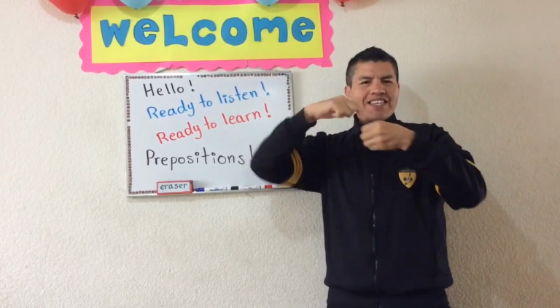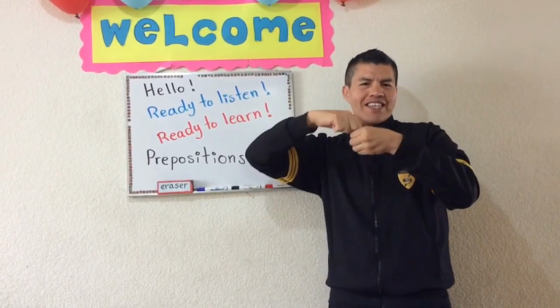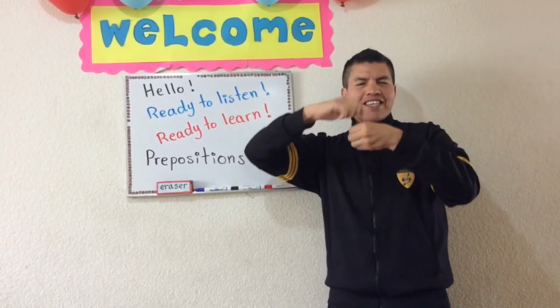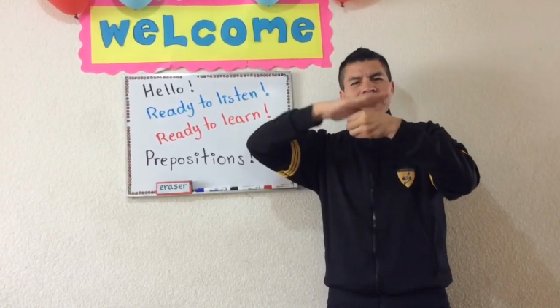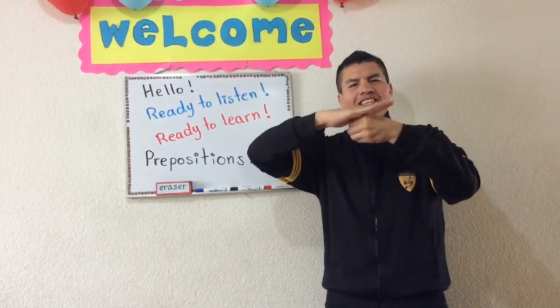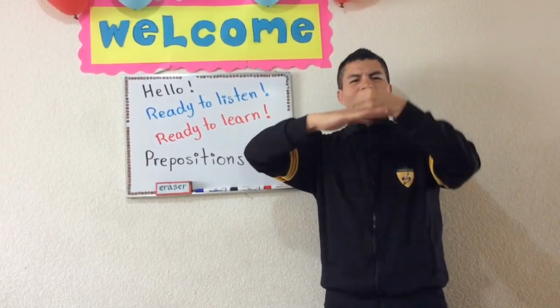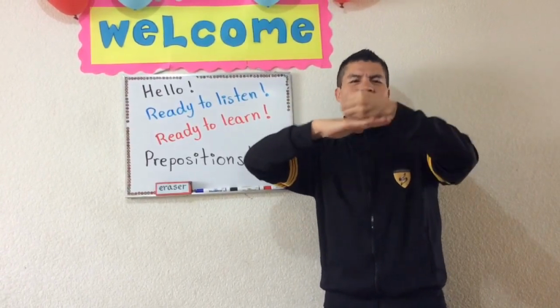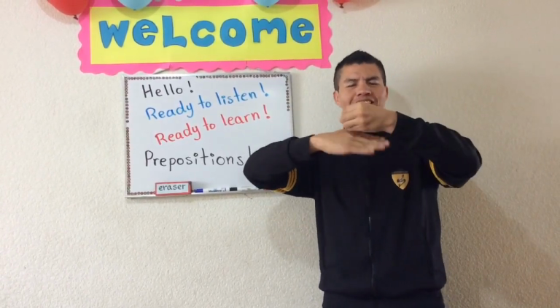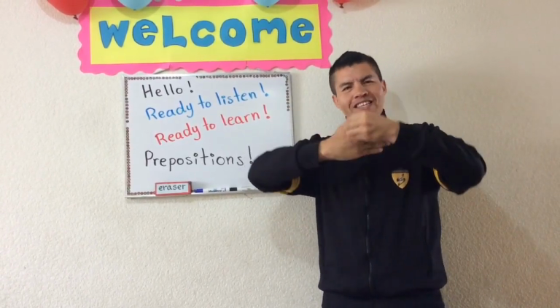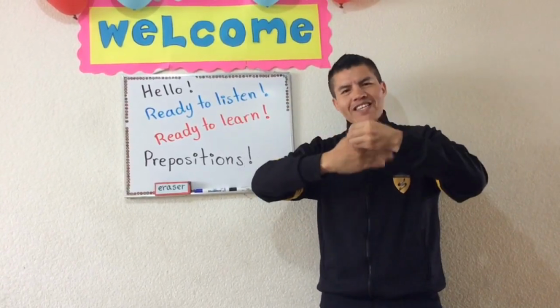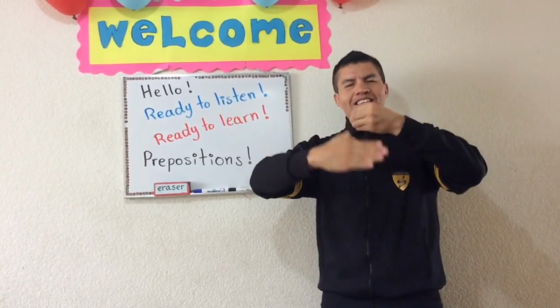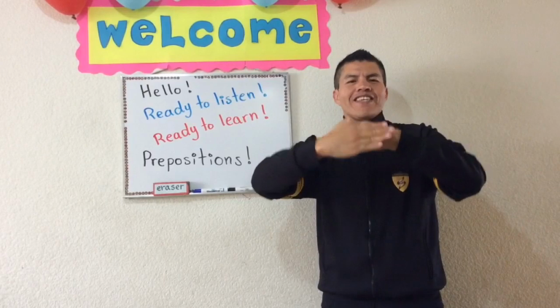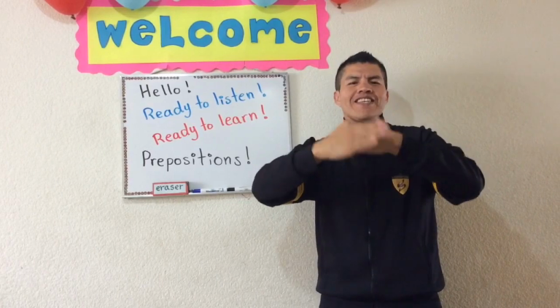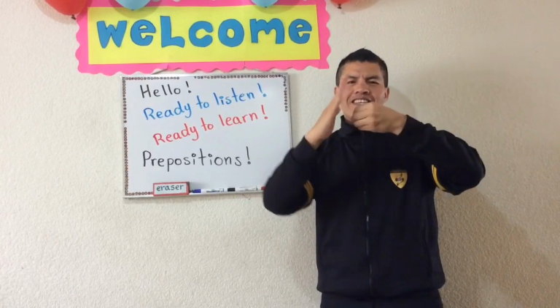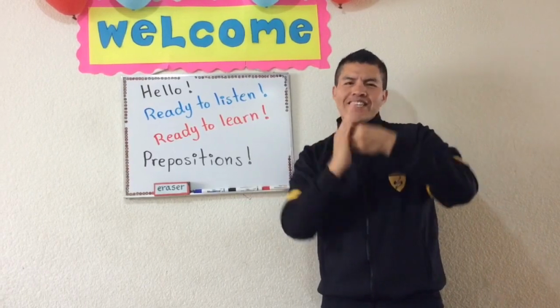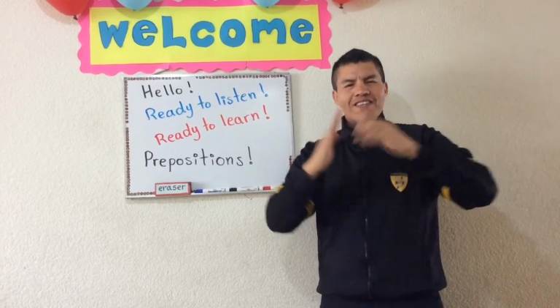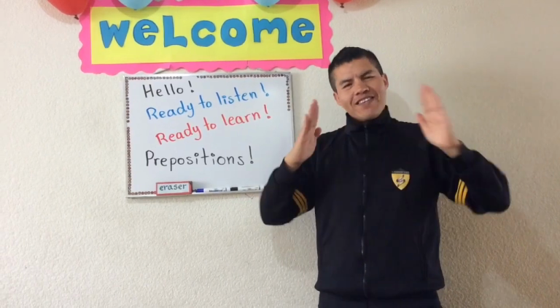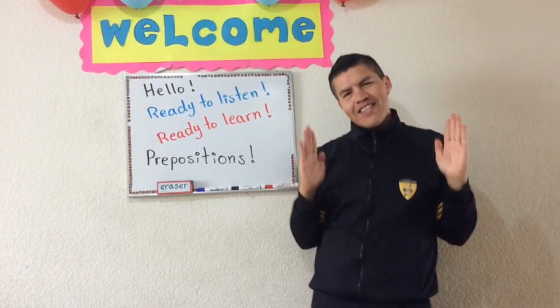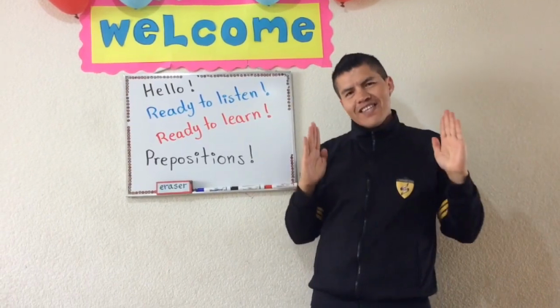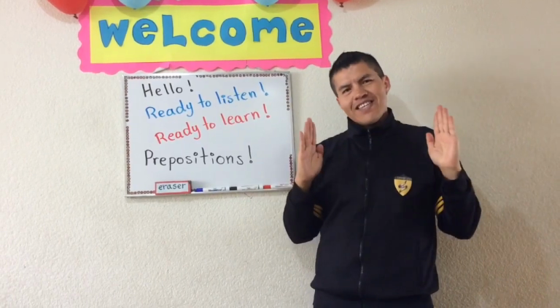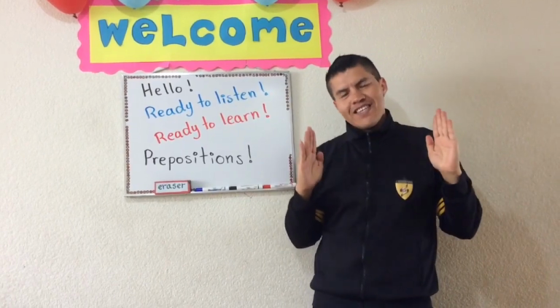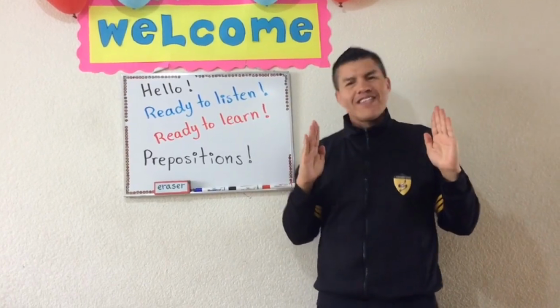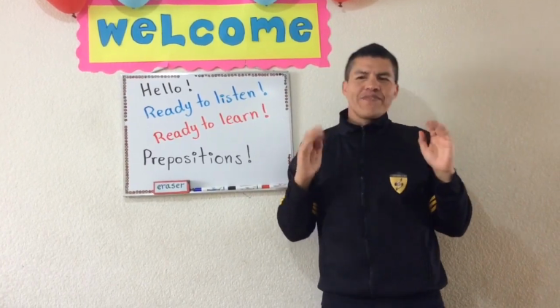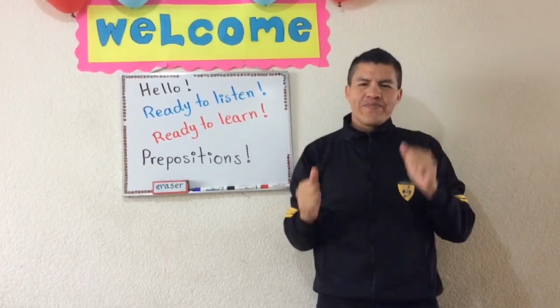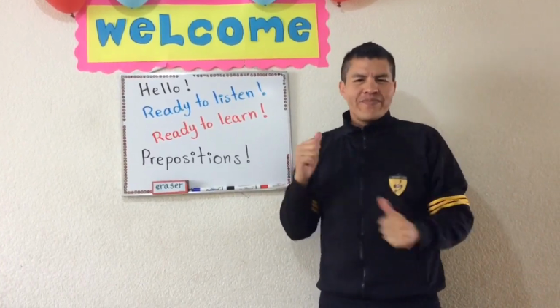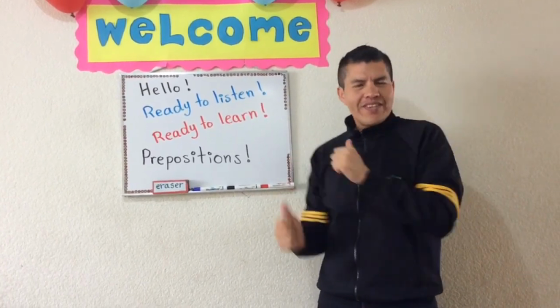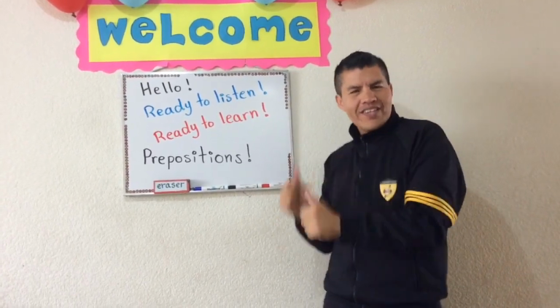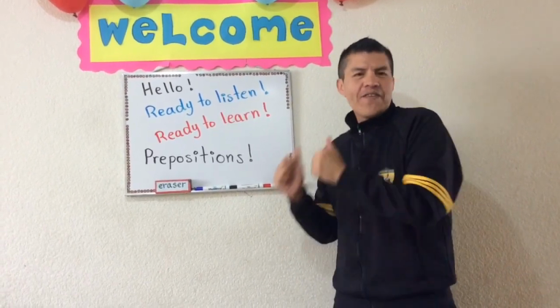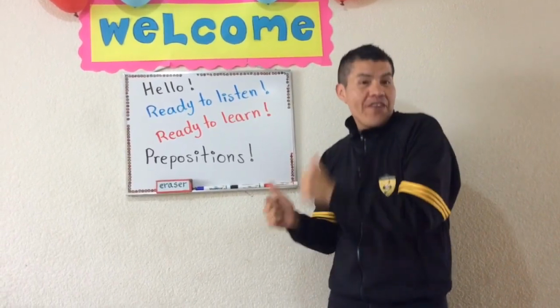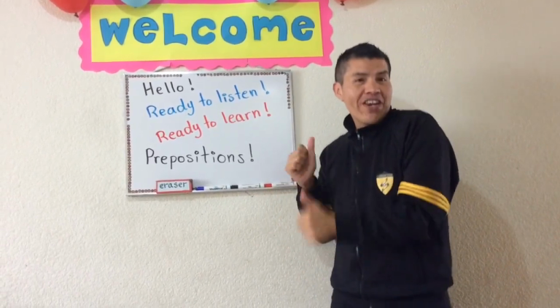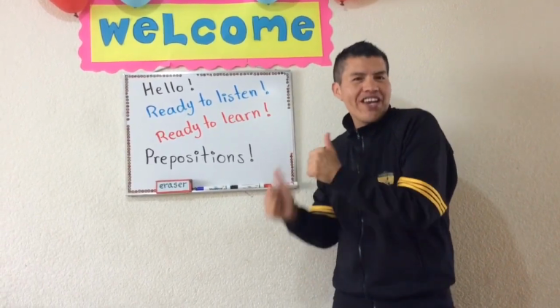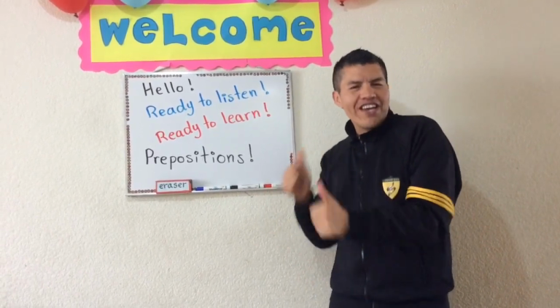In, on, under, behind. In front of, next to, between. Very good!